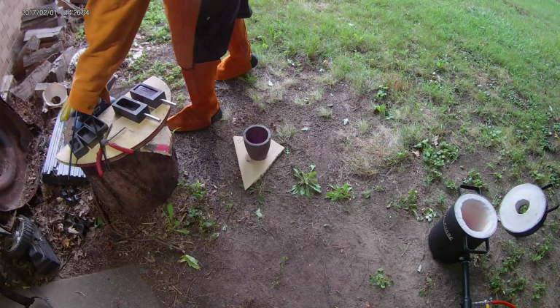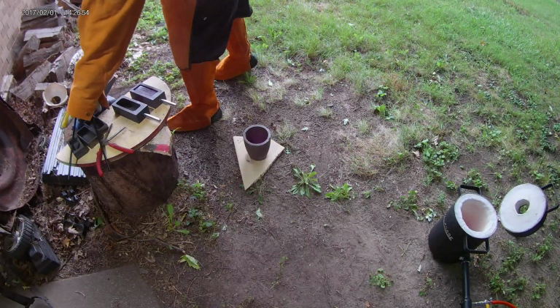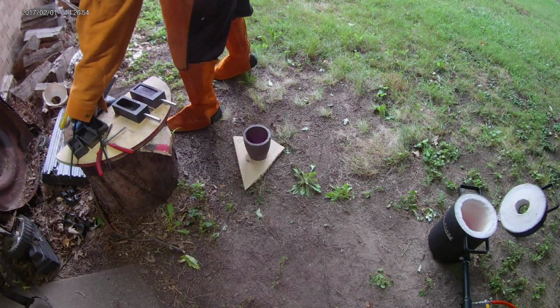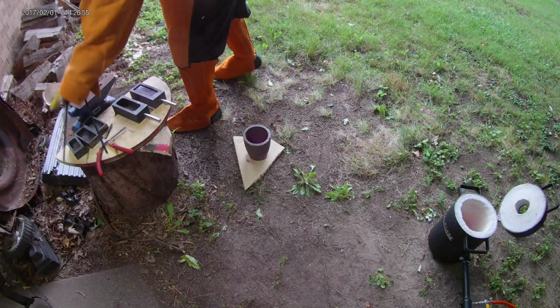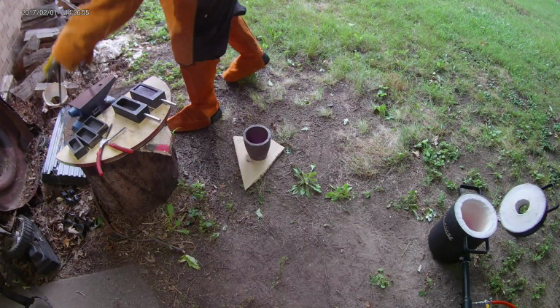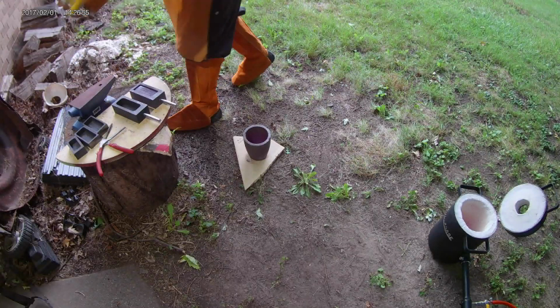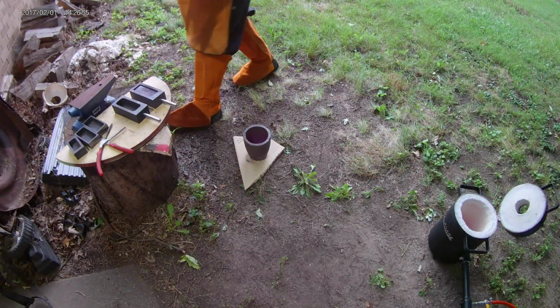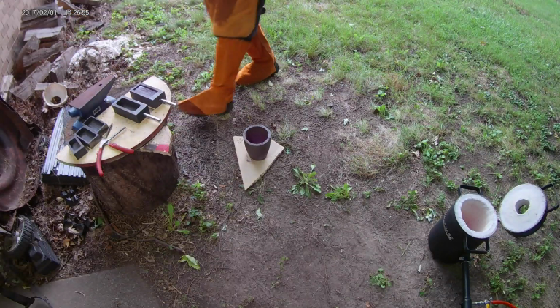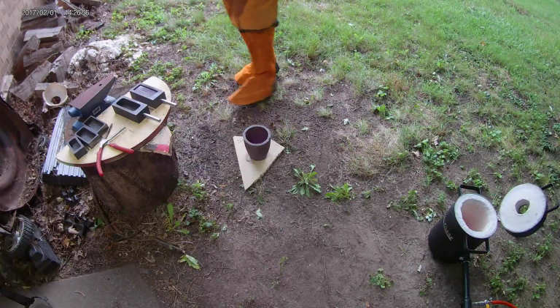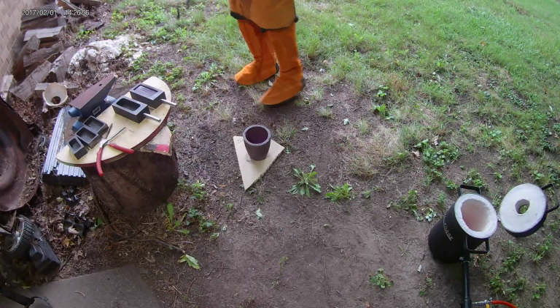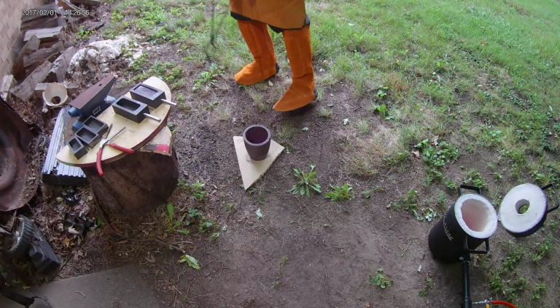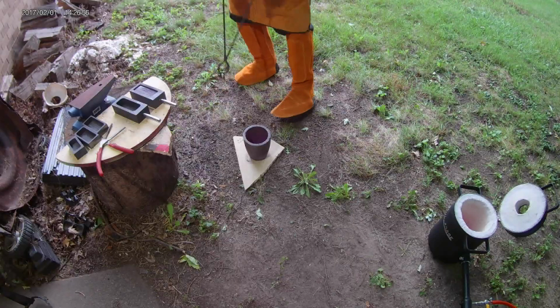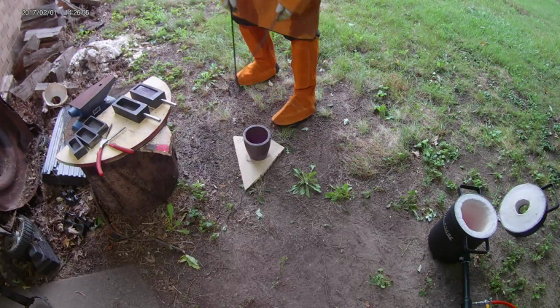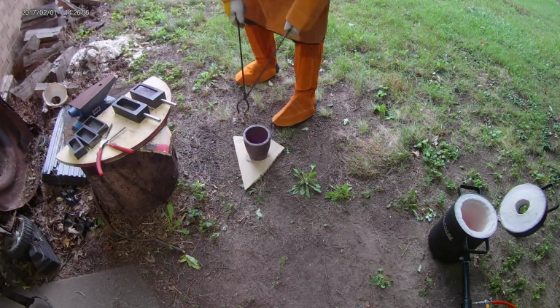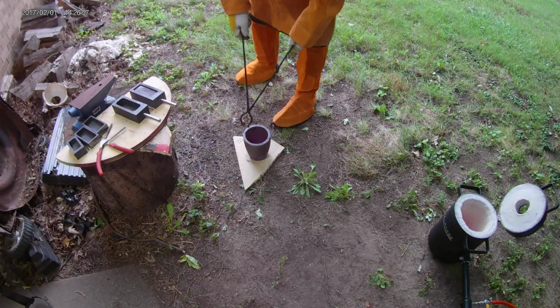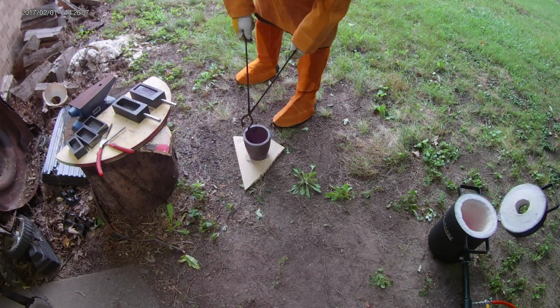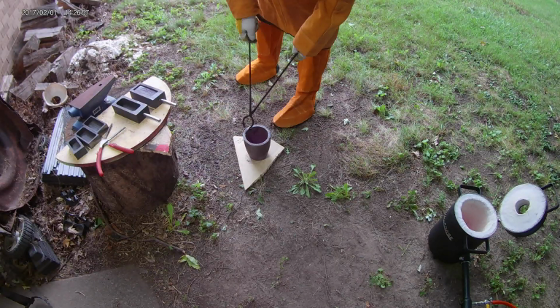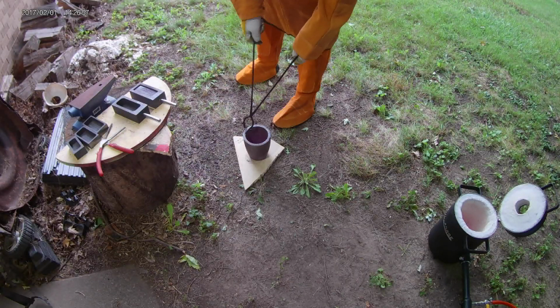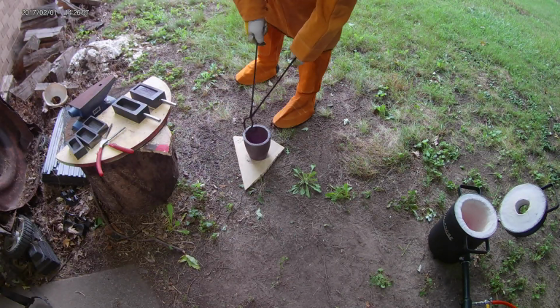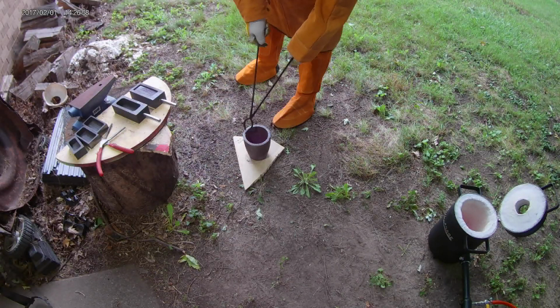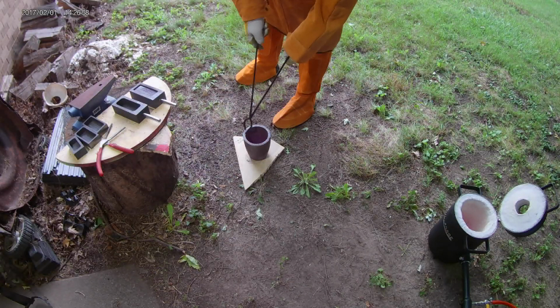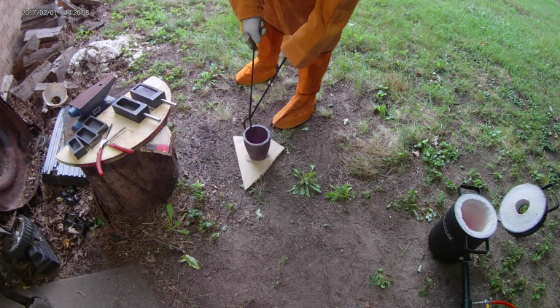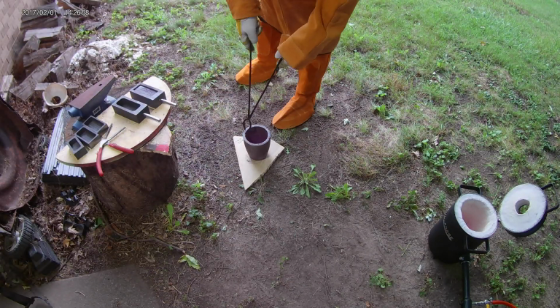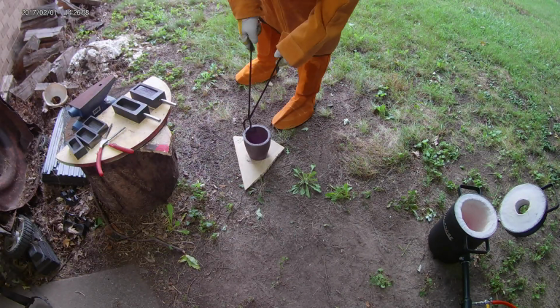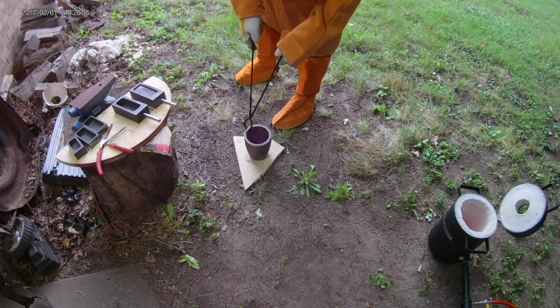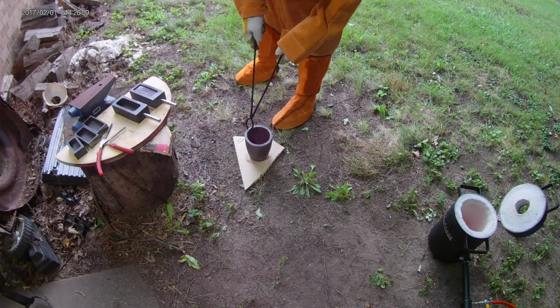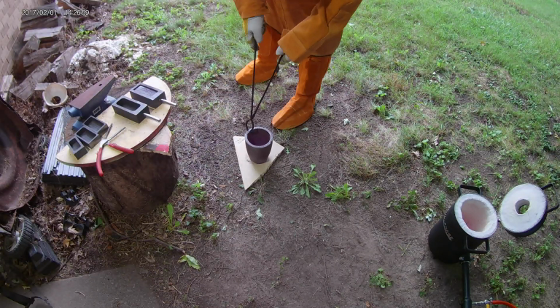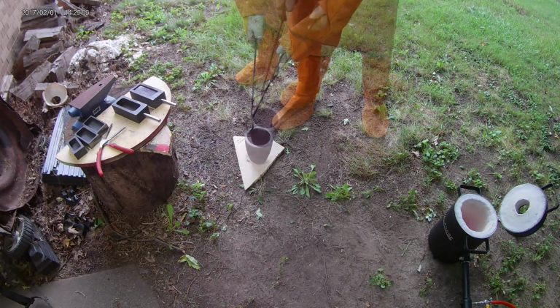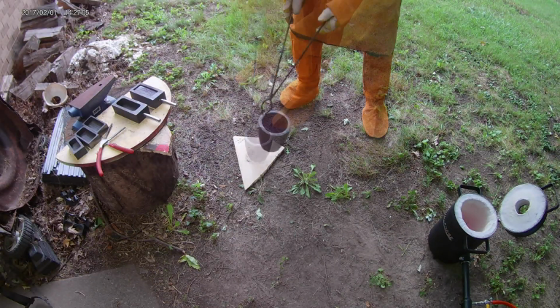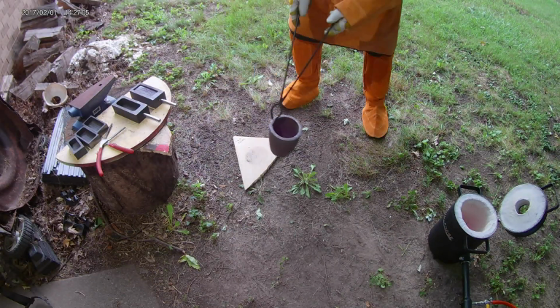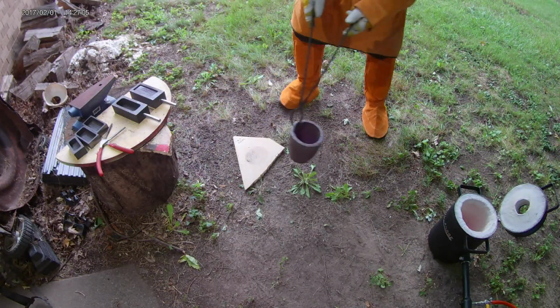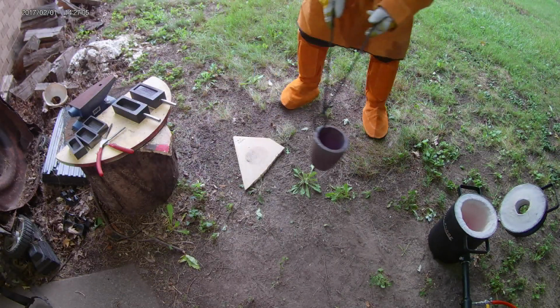I almost forgot — I need to put the crucible back in the forge. It's not good if it cools down too quickly.